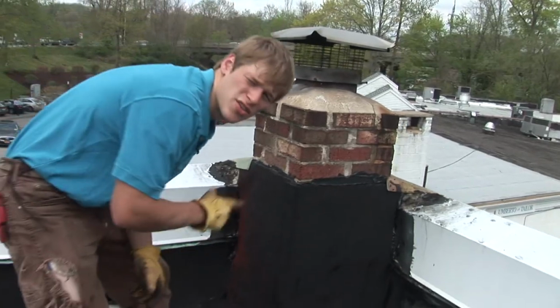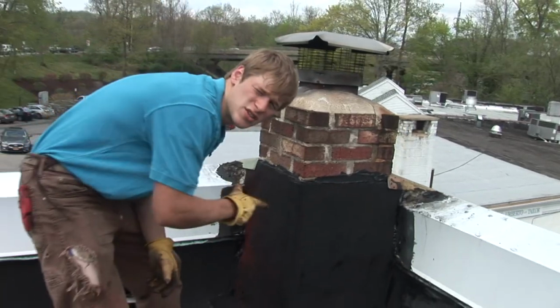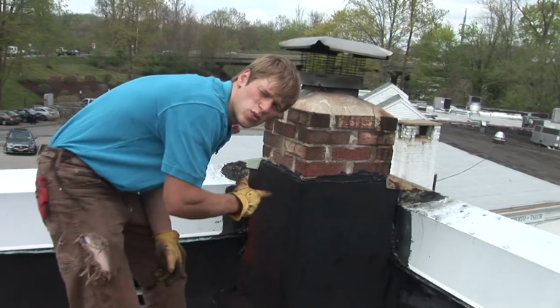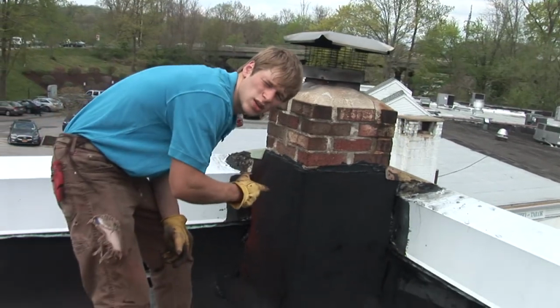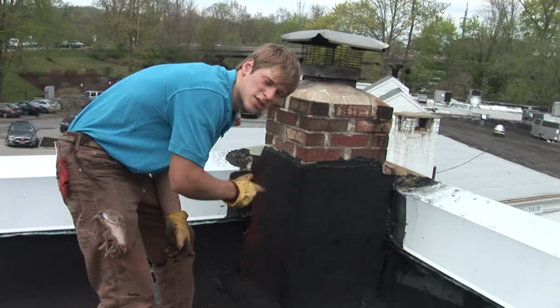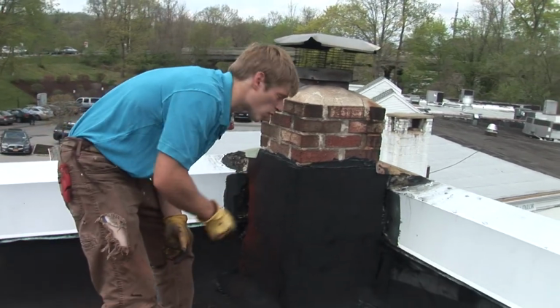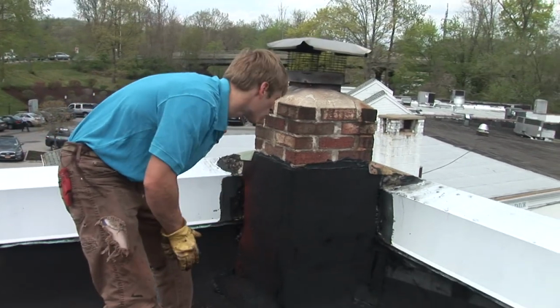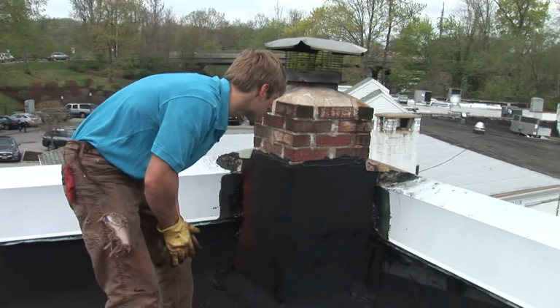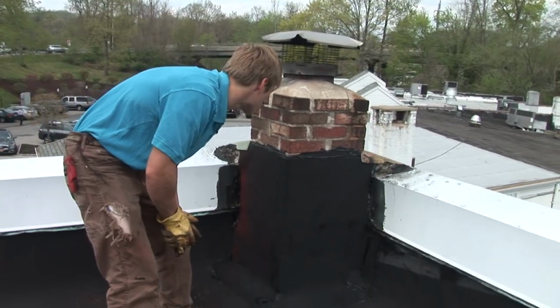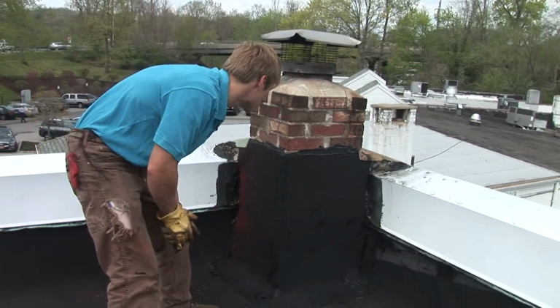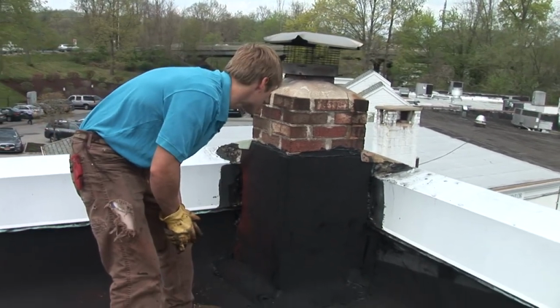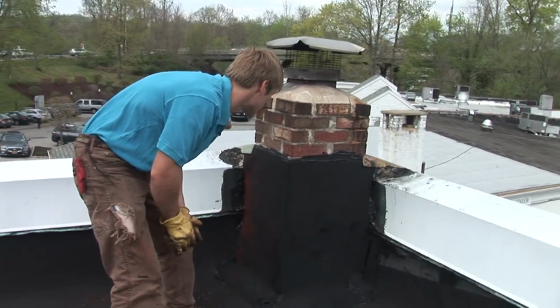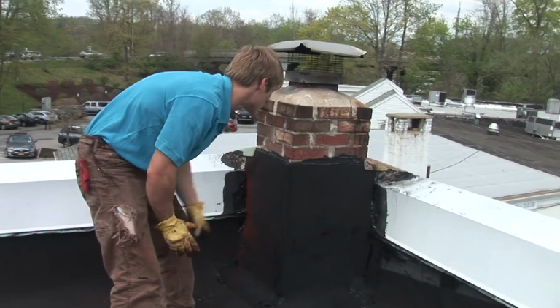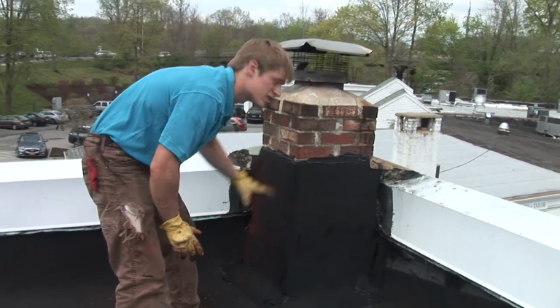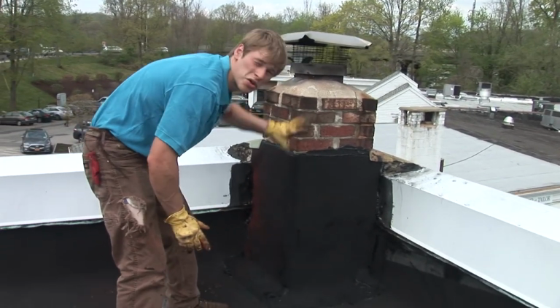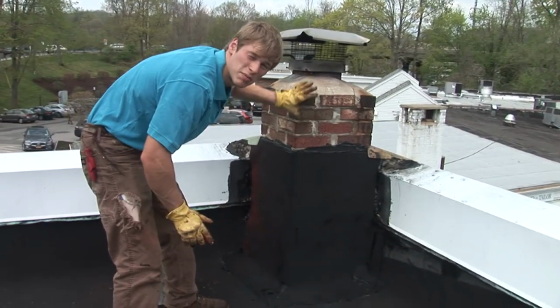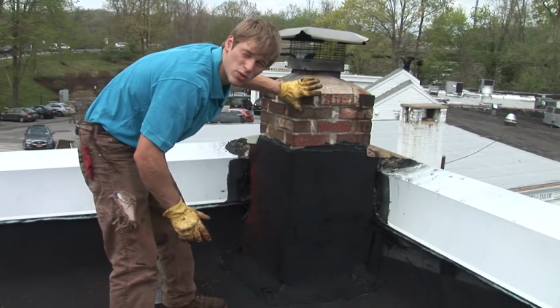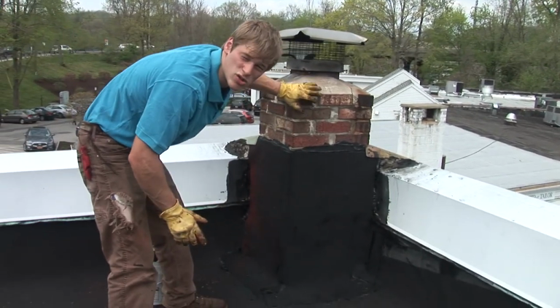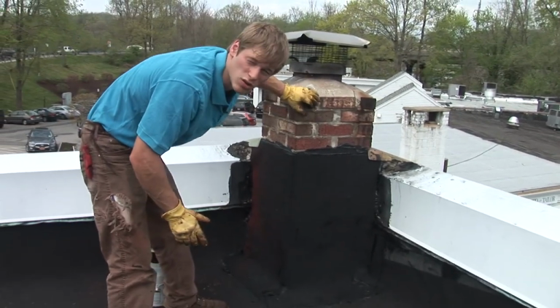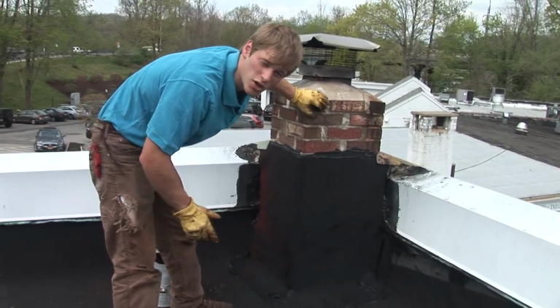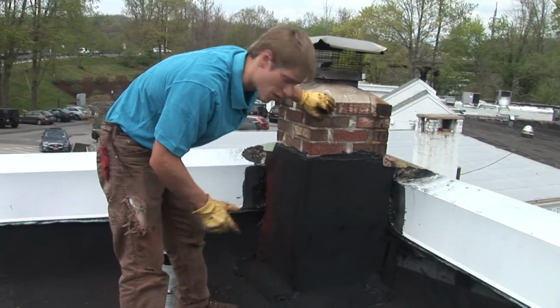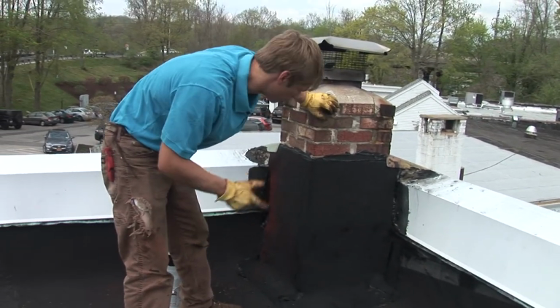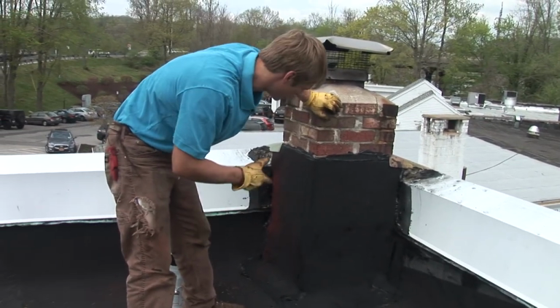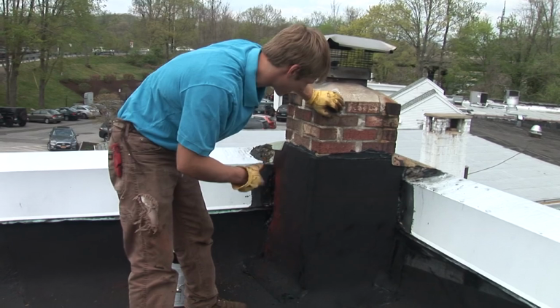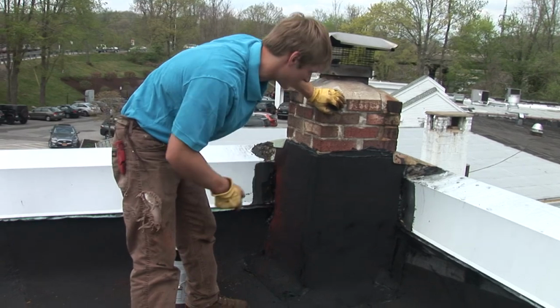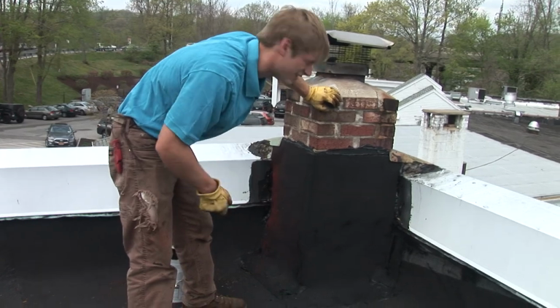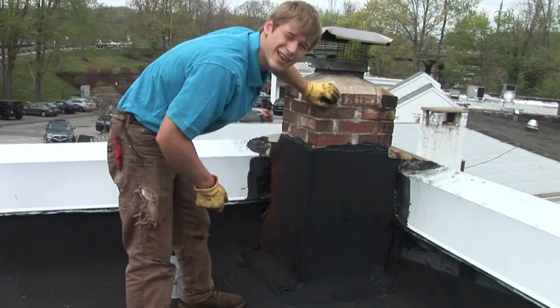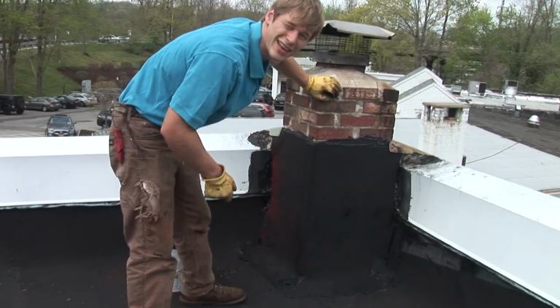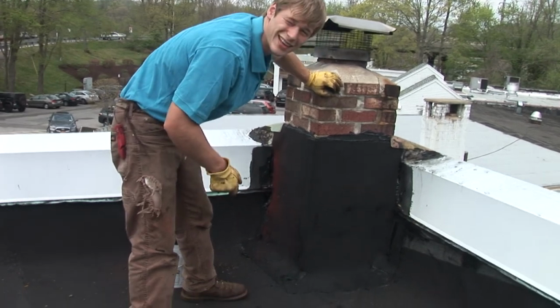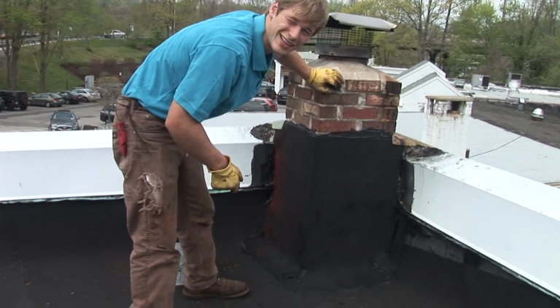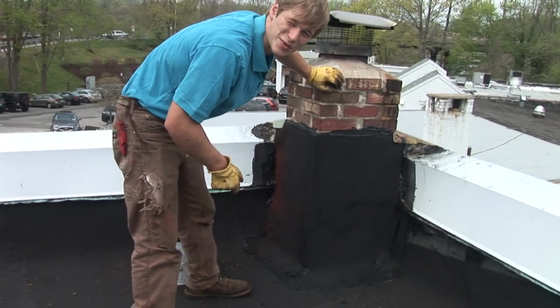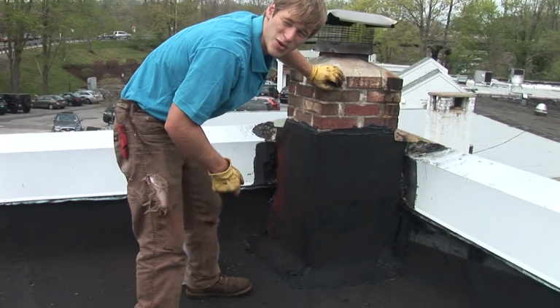This is what it looks like when we're done with the chimney. We still kept the original look, but it ain't gonna leak anymore.